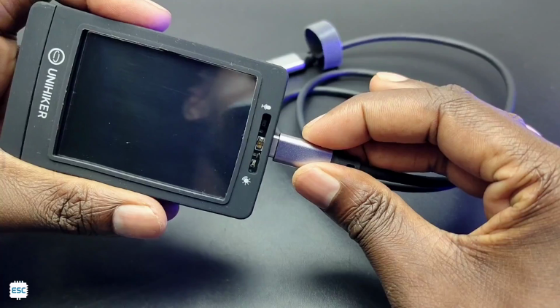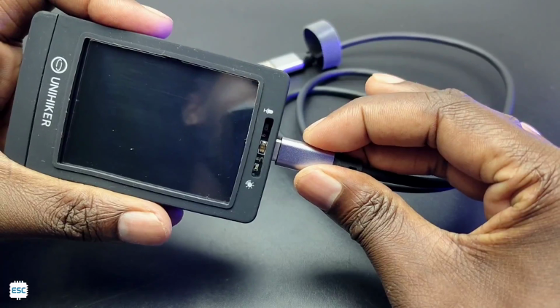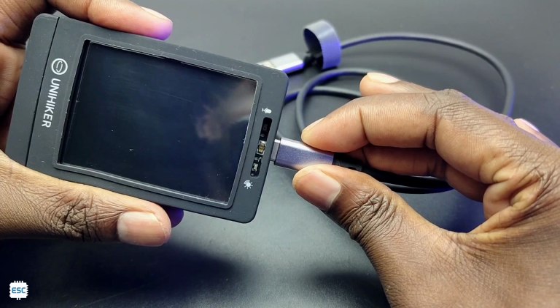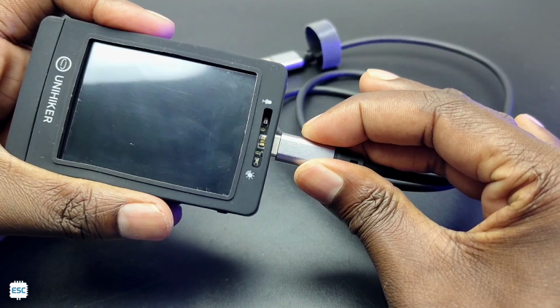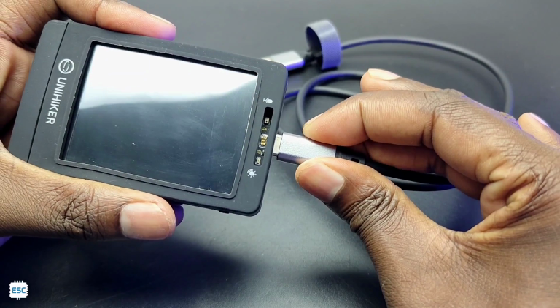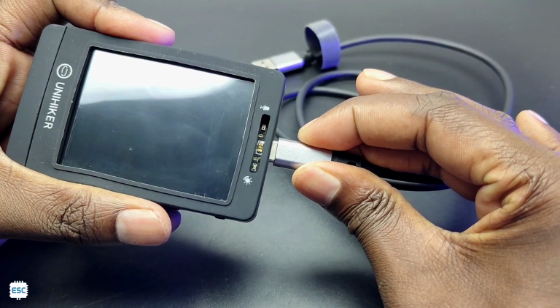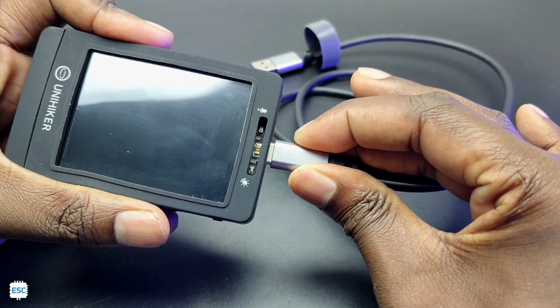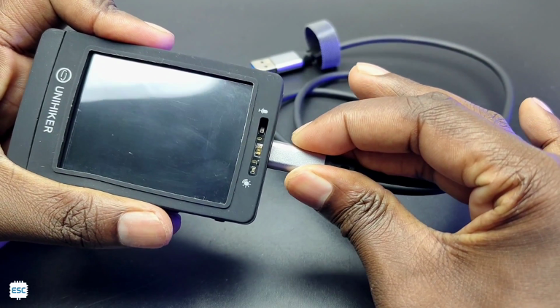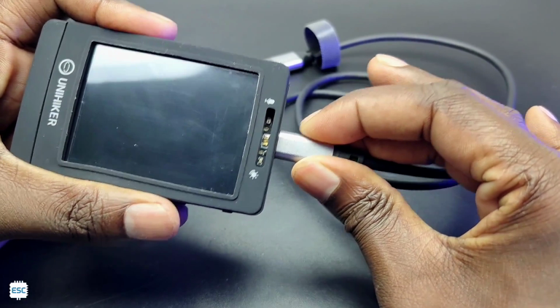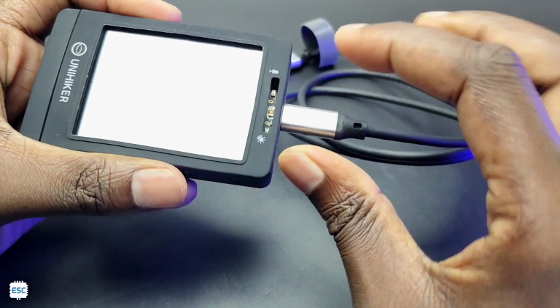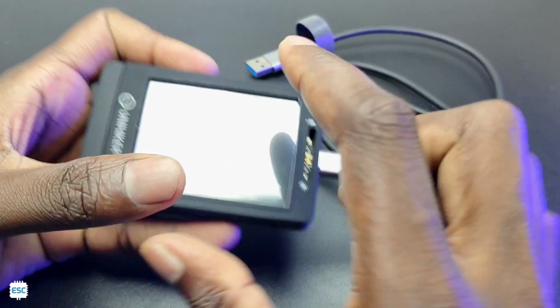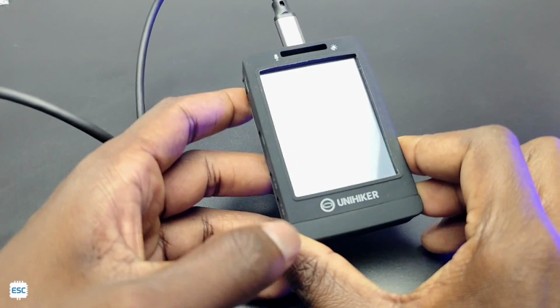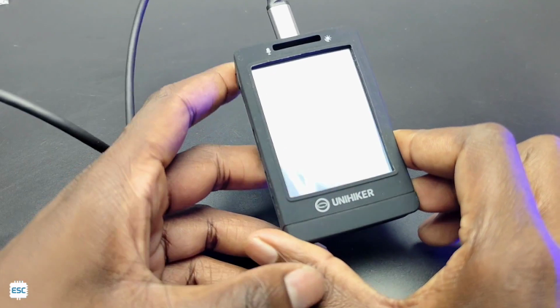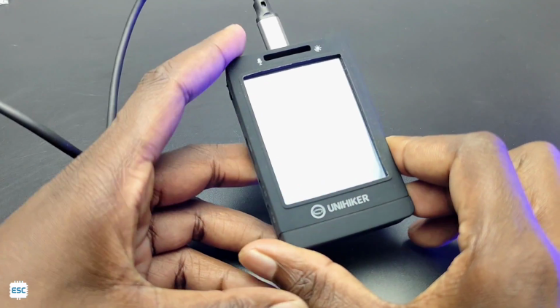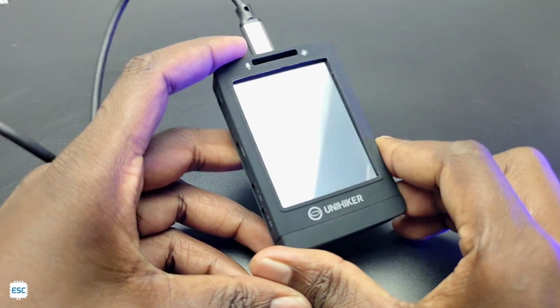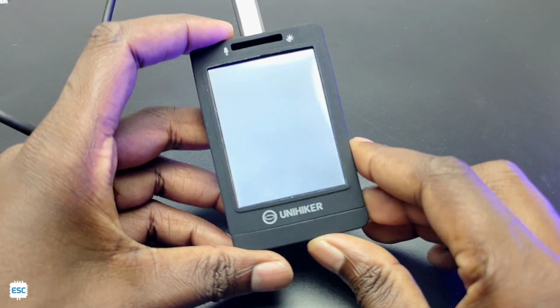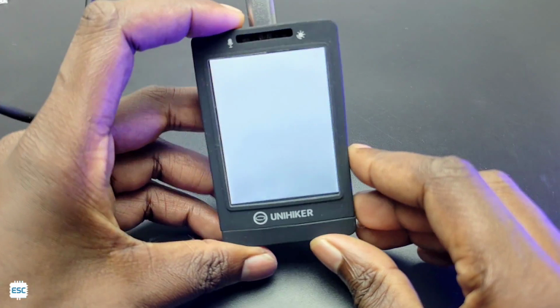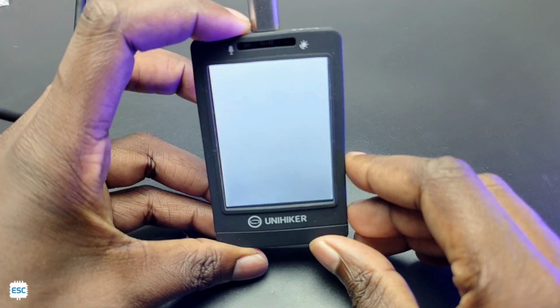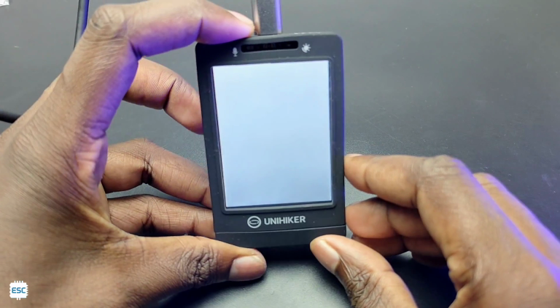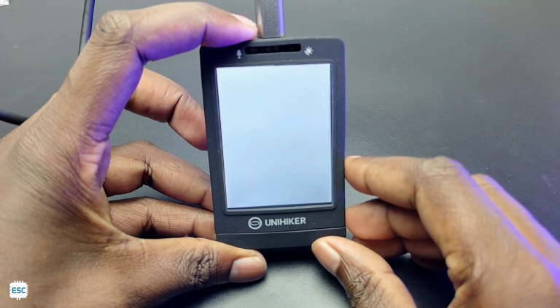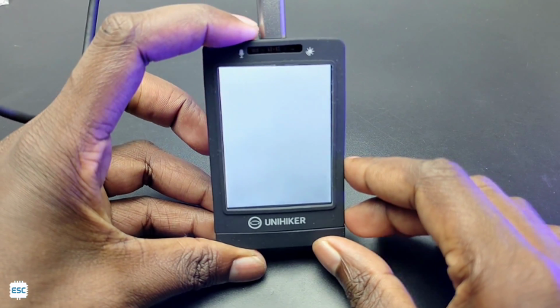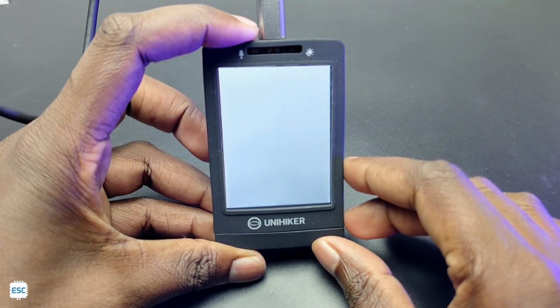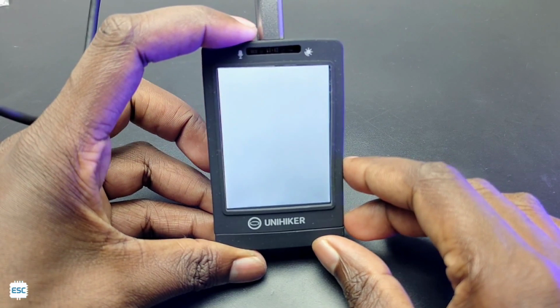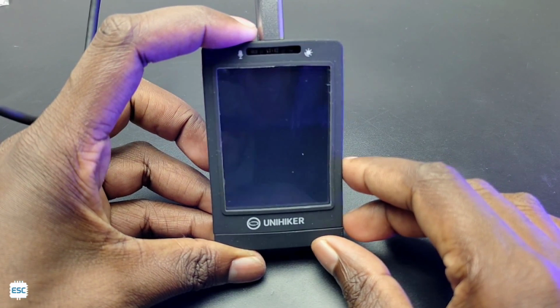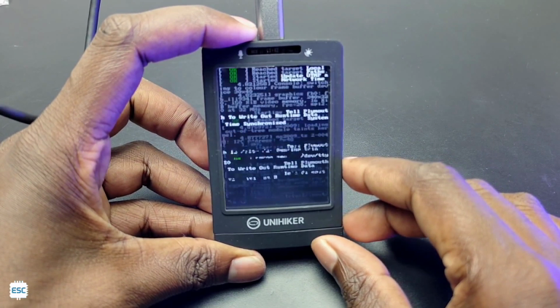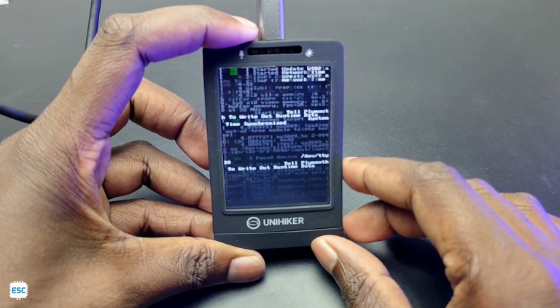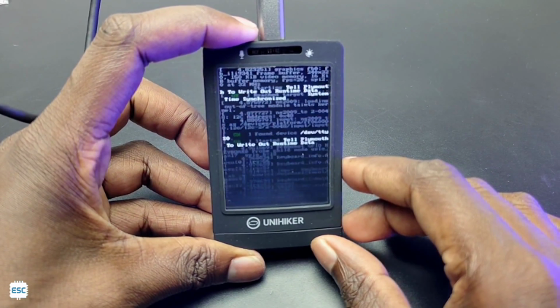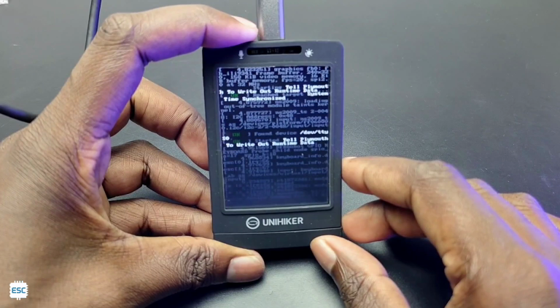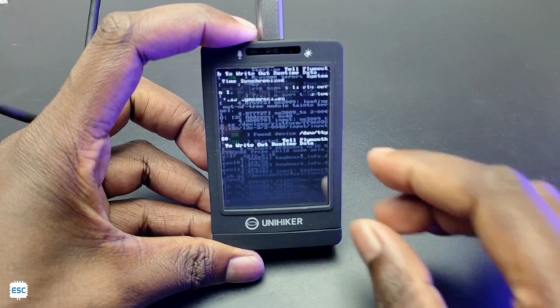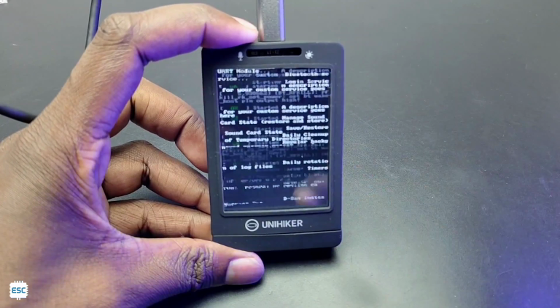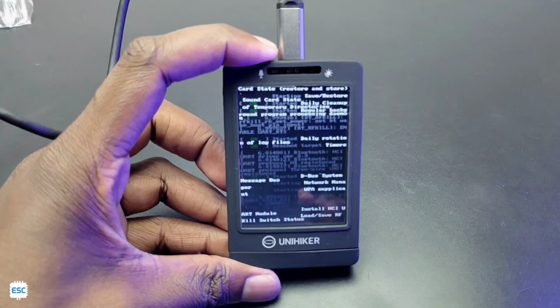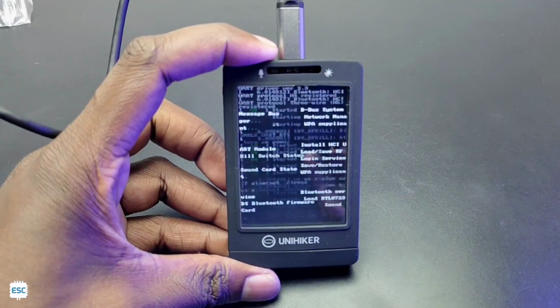This board comes with an OS and programs pre-loaded. Let's connect it to a power source — and now you can see it booting up.